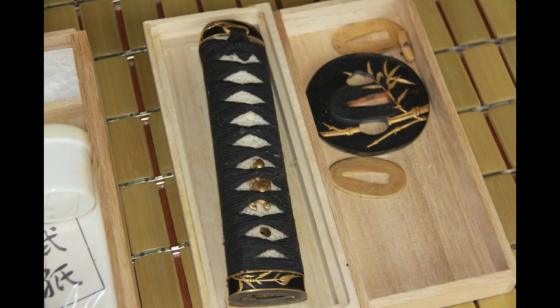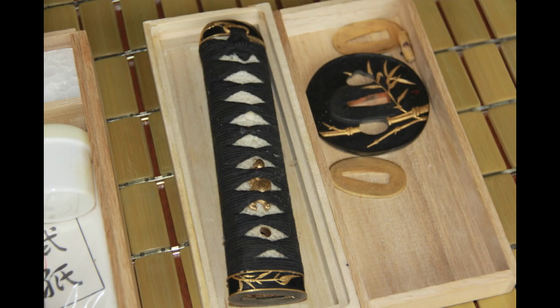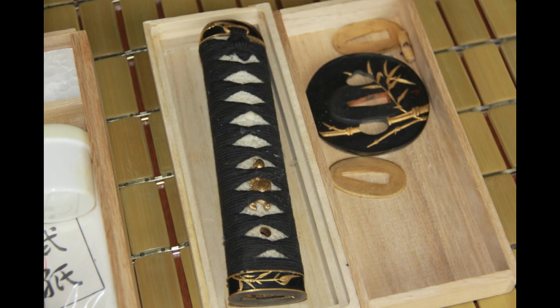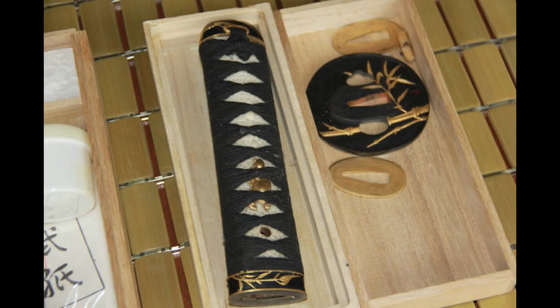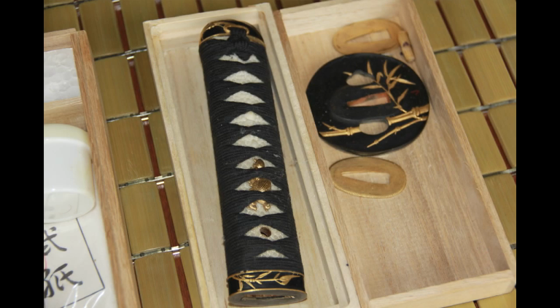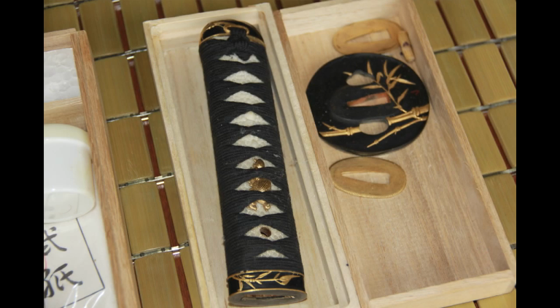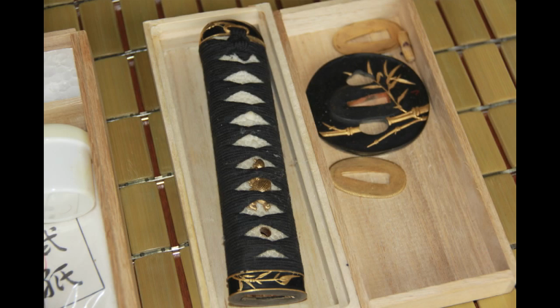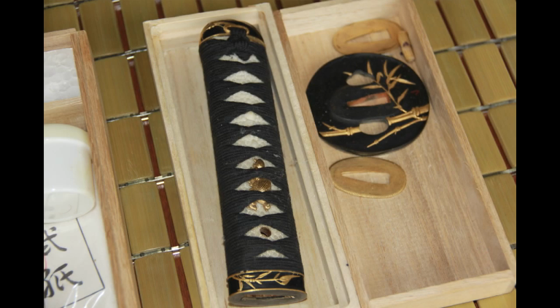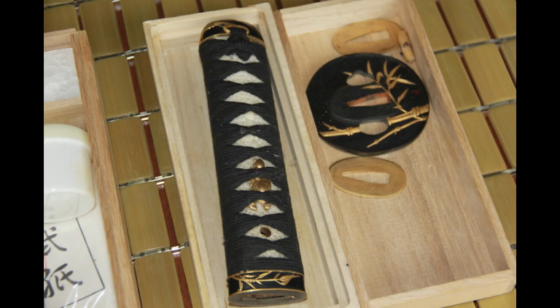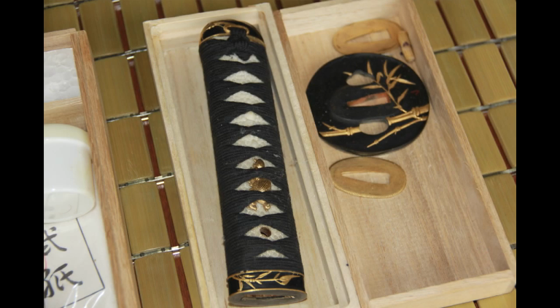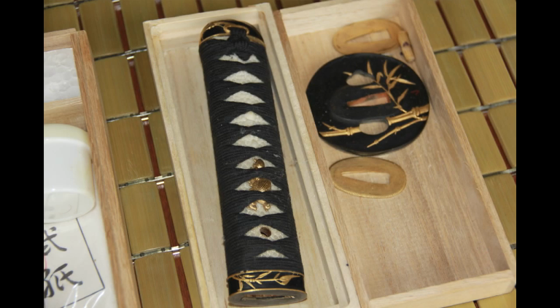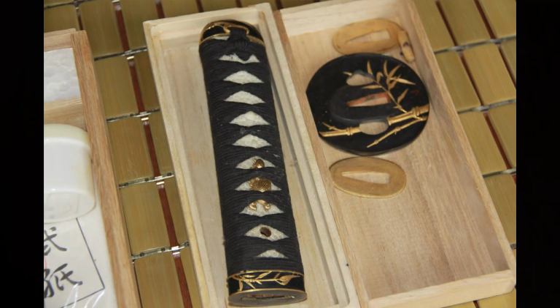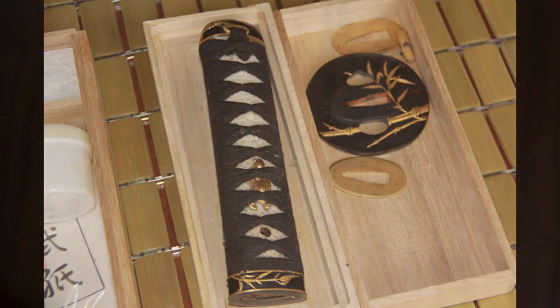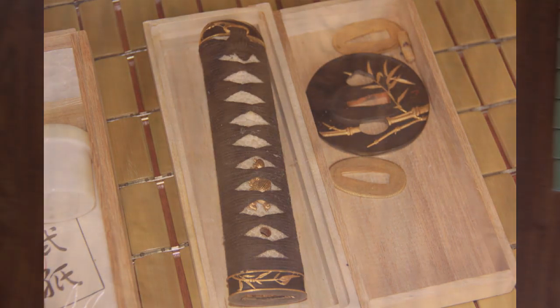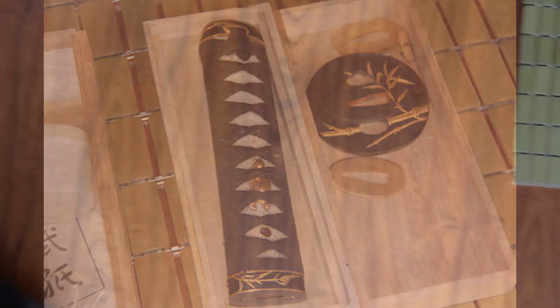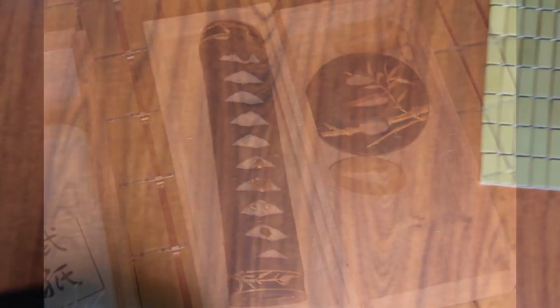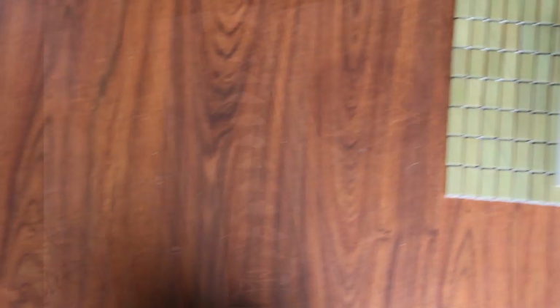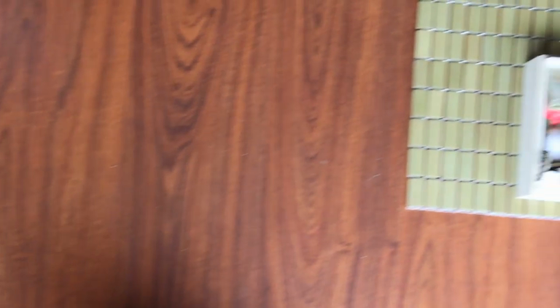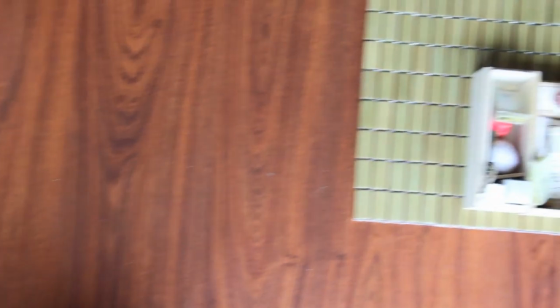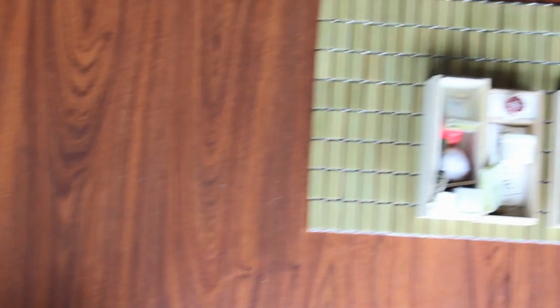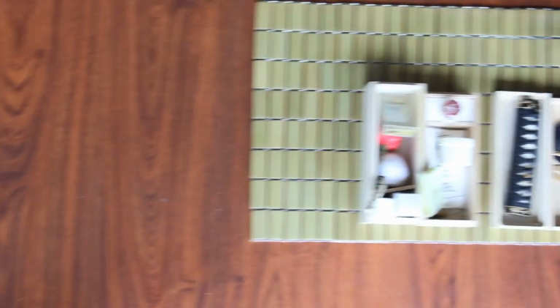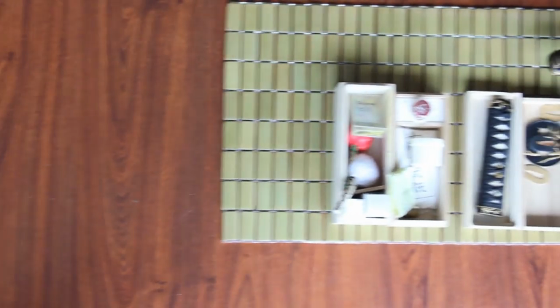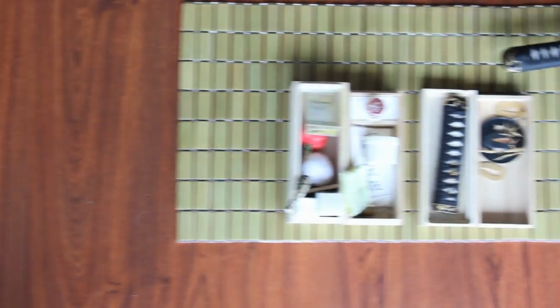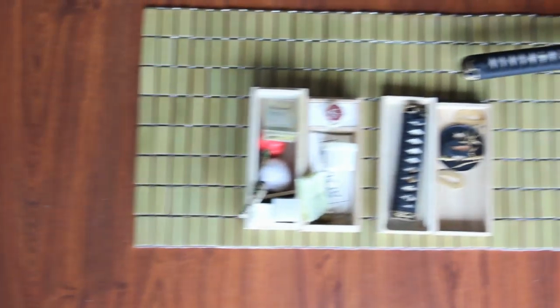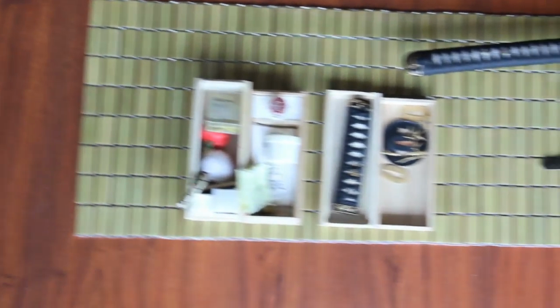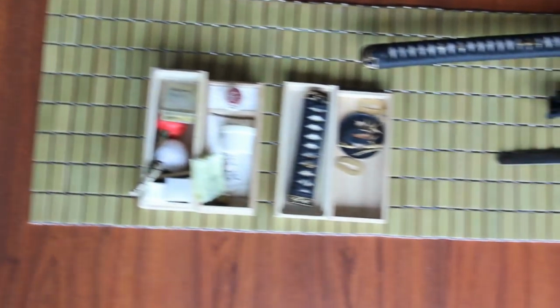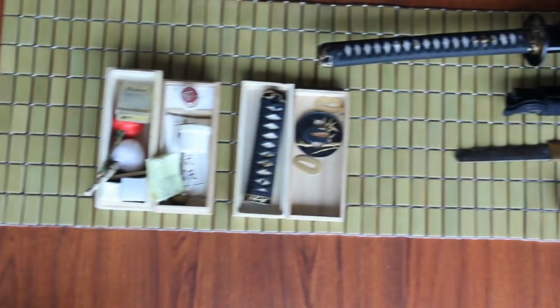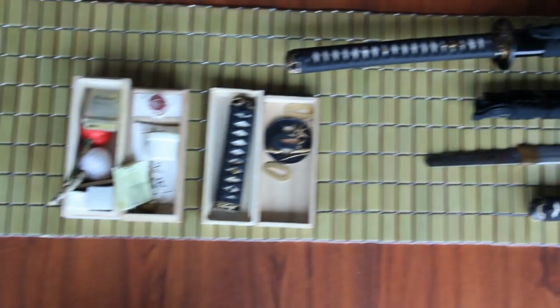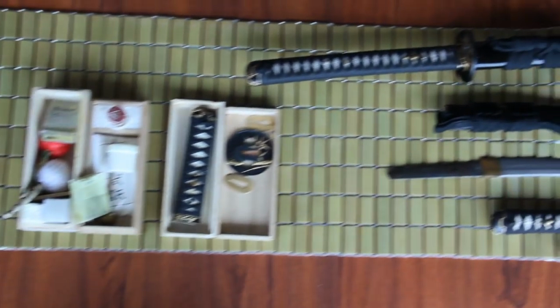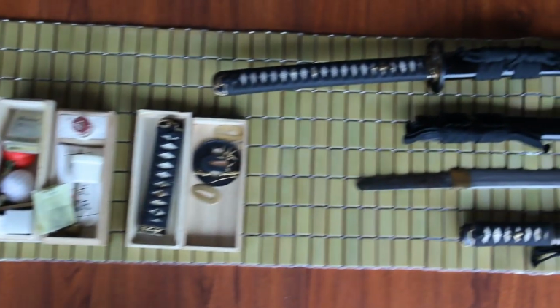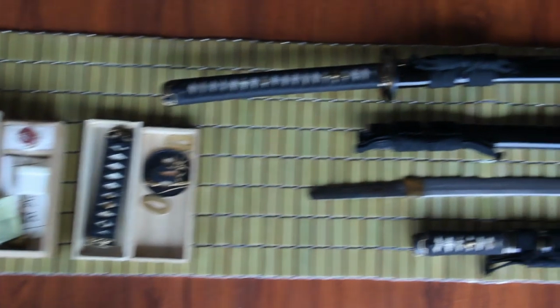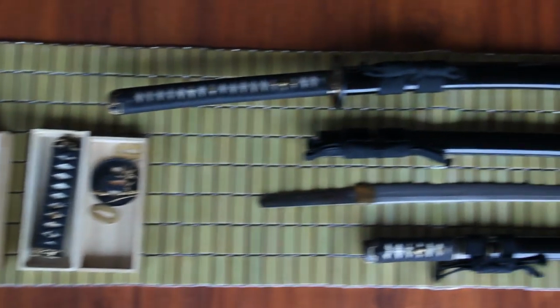I've already removed the mukugi, tsuka, tsuba, and seppa from the wakizashi of this set.